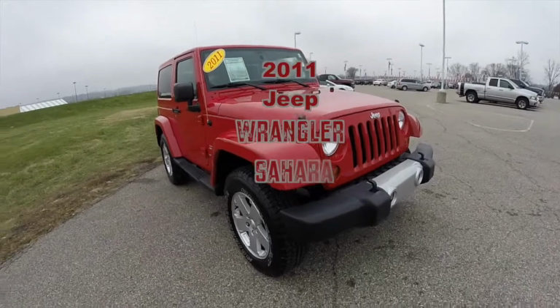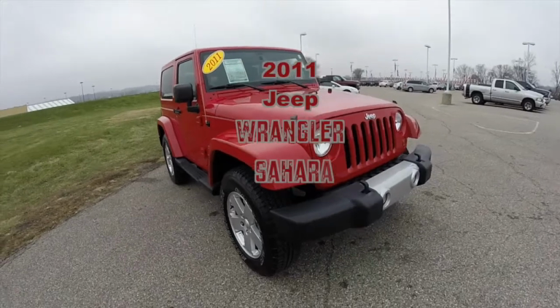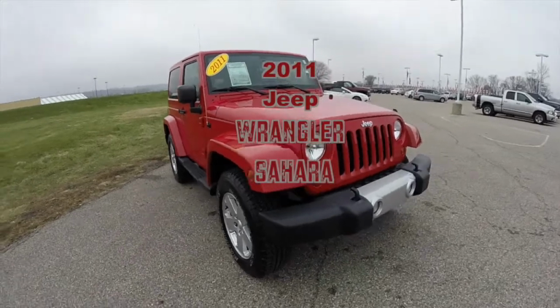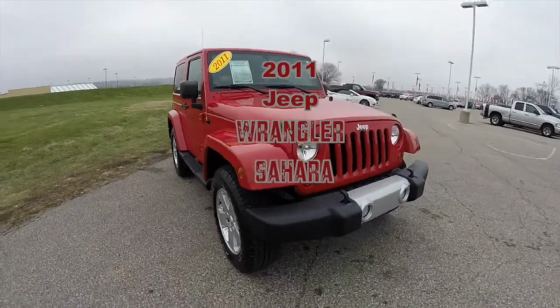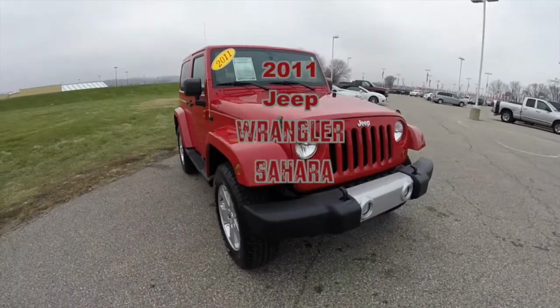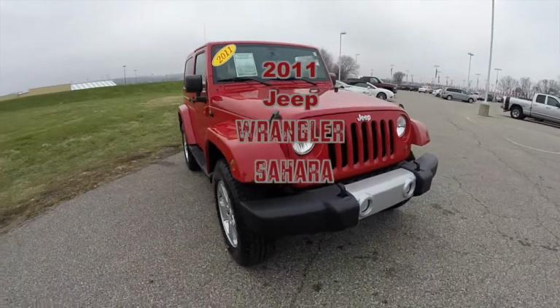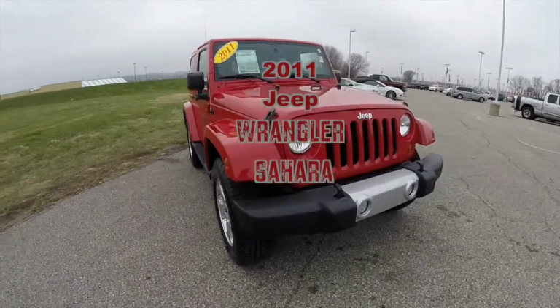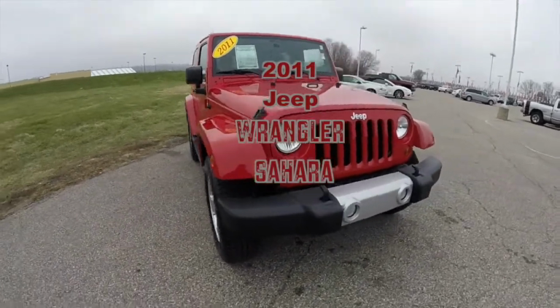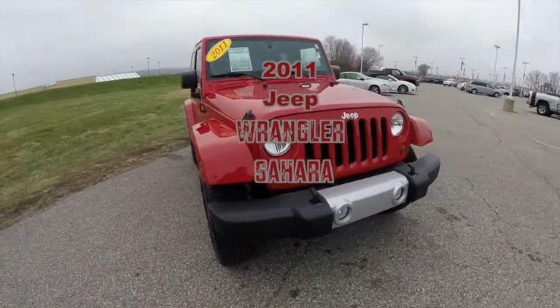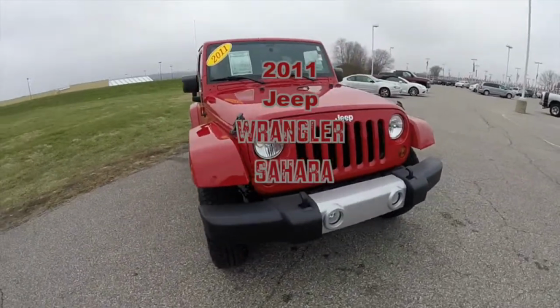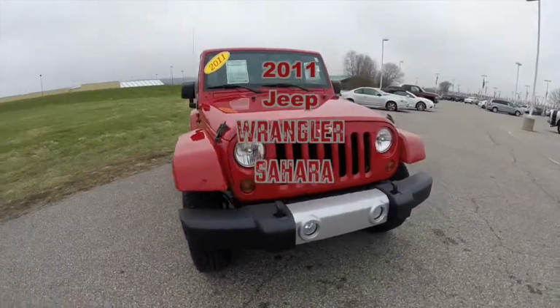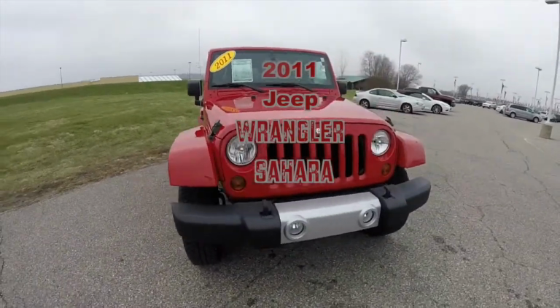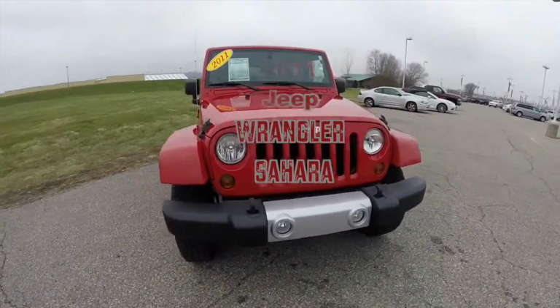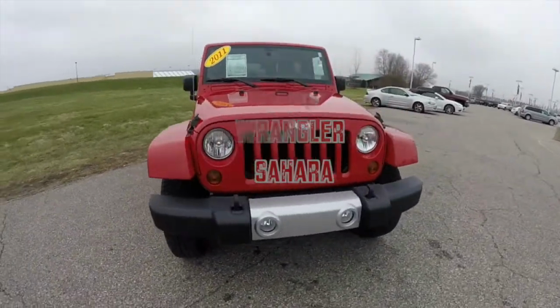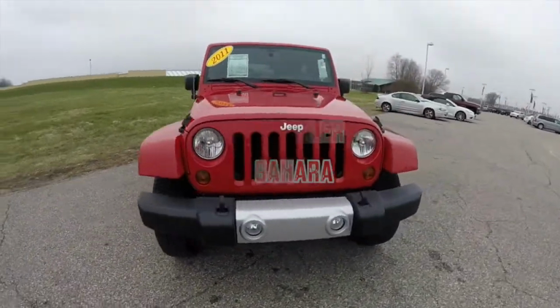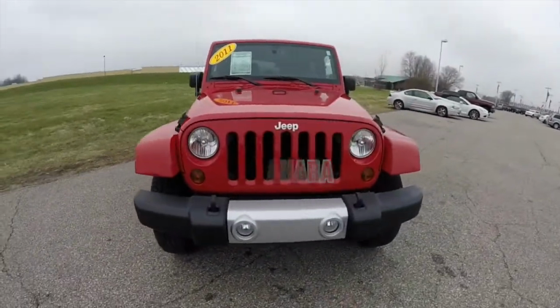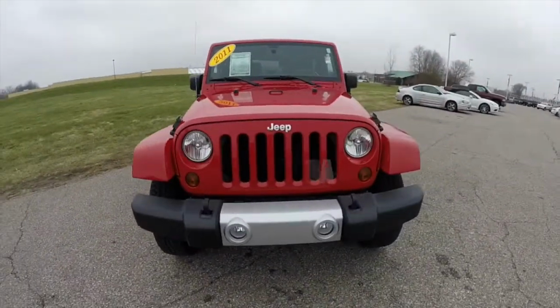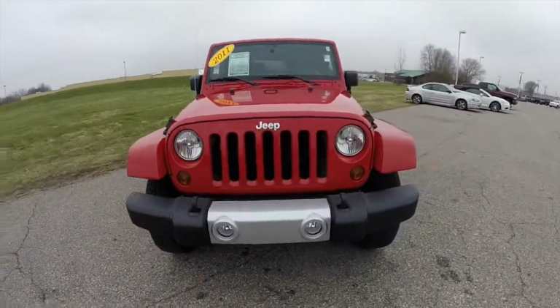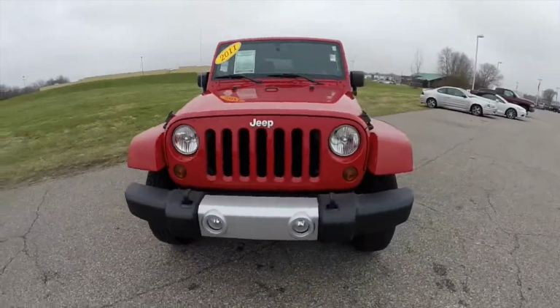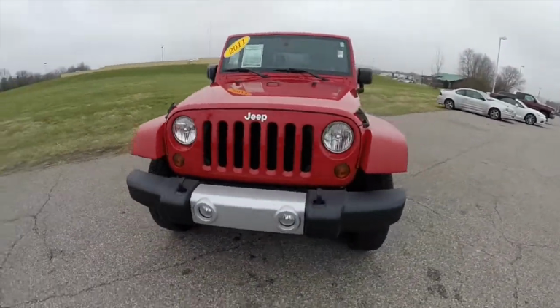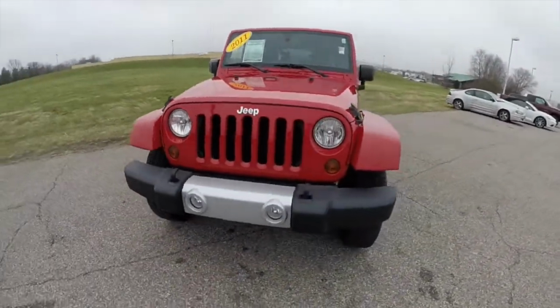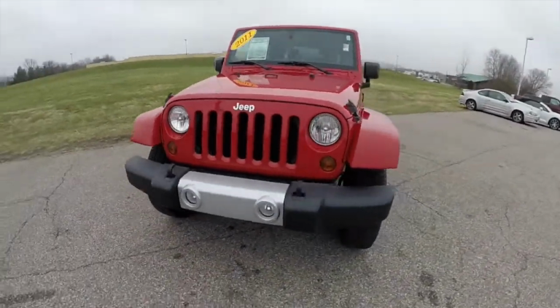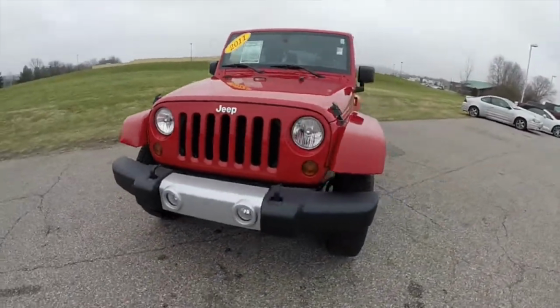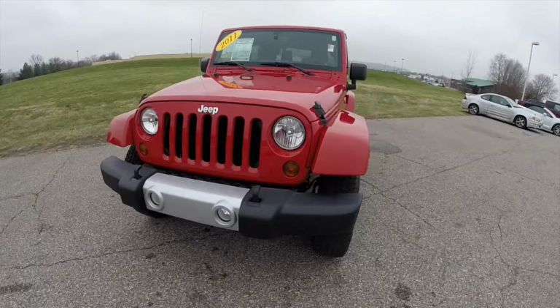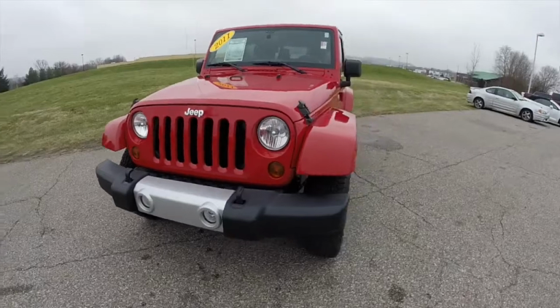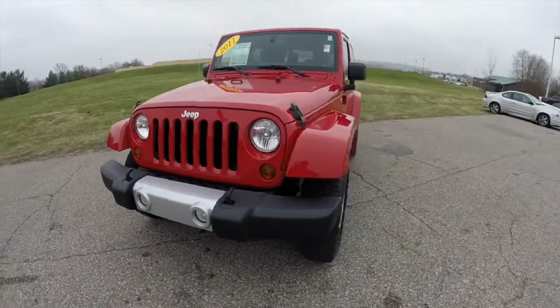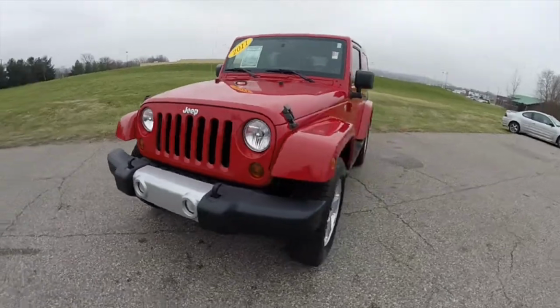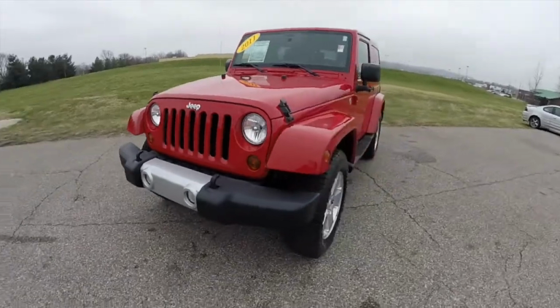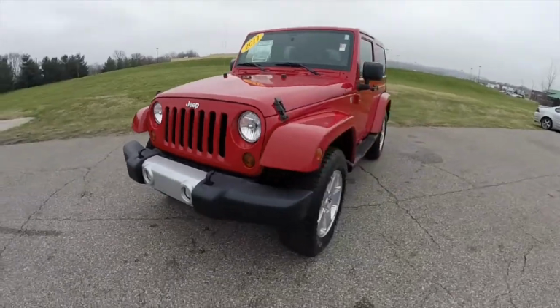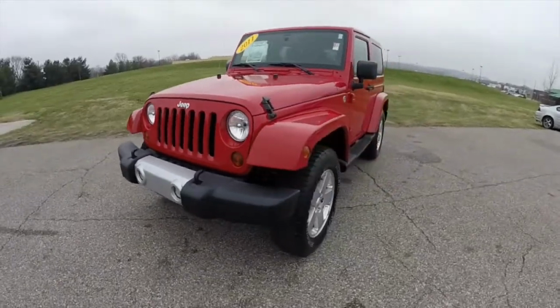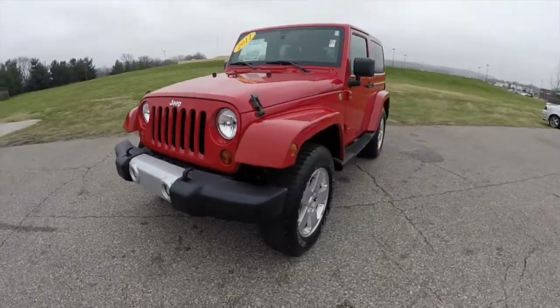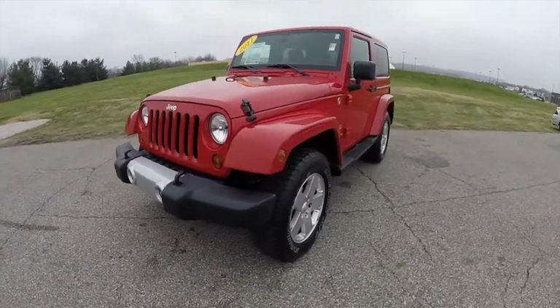Hello everyone. Today we're going to take a quick walk around look at this 2011 Jeep Wrangler Sahara two-door.